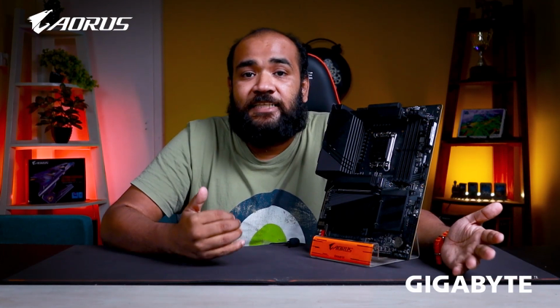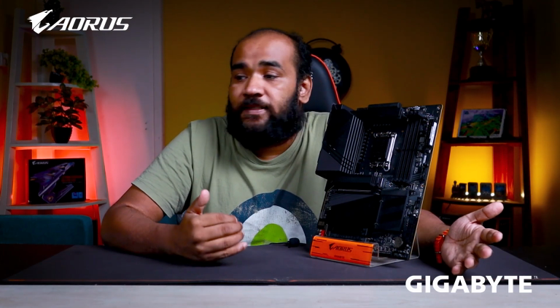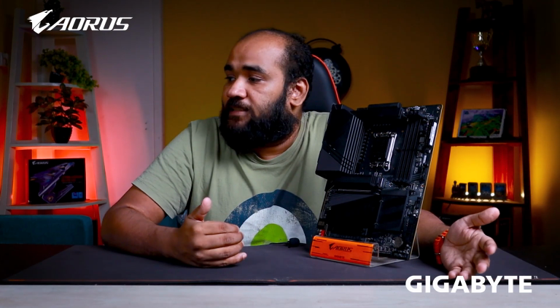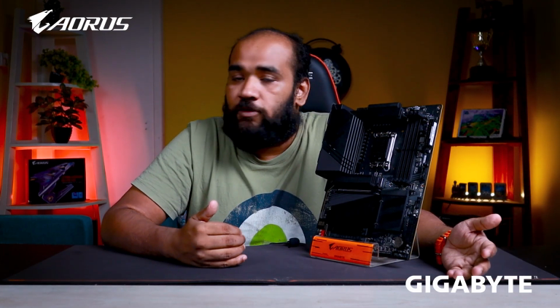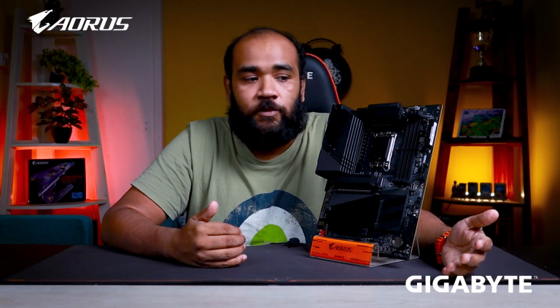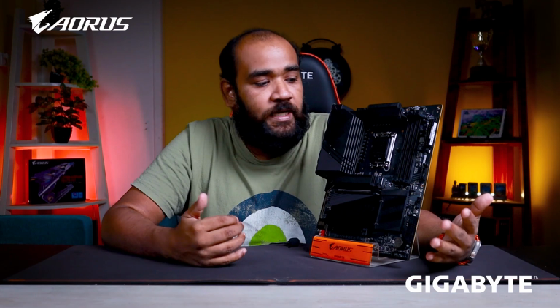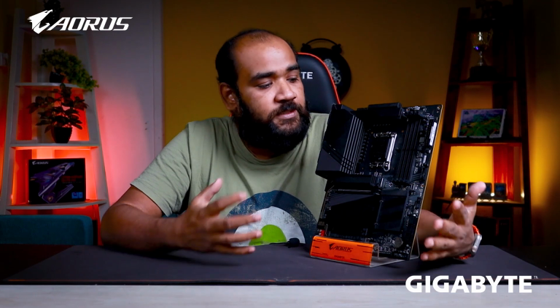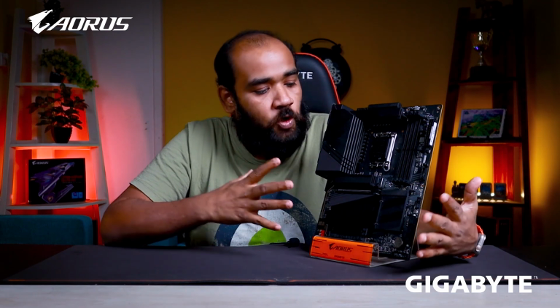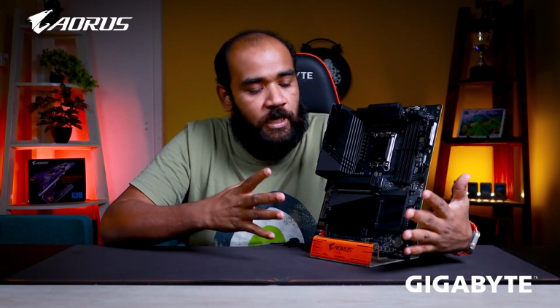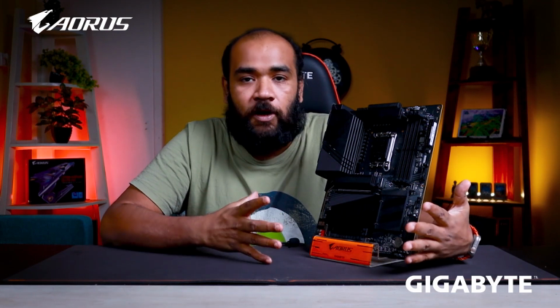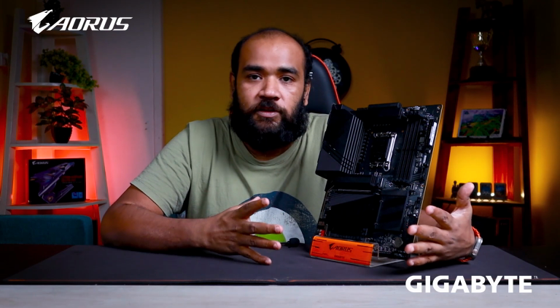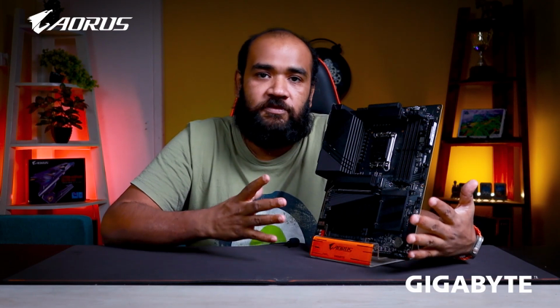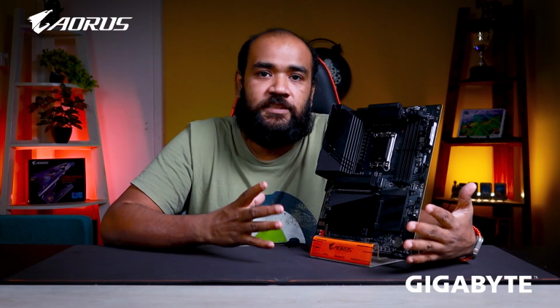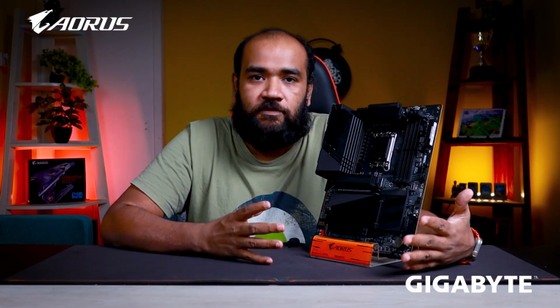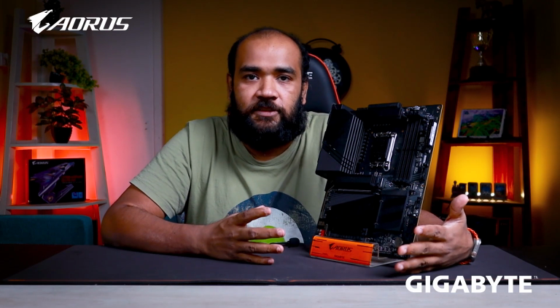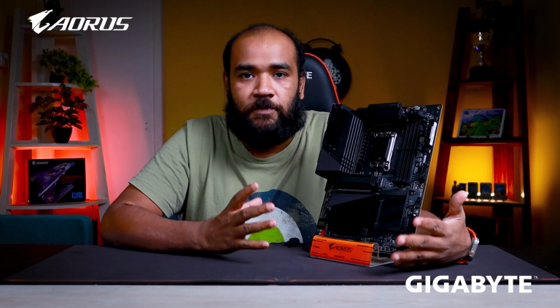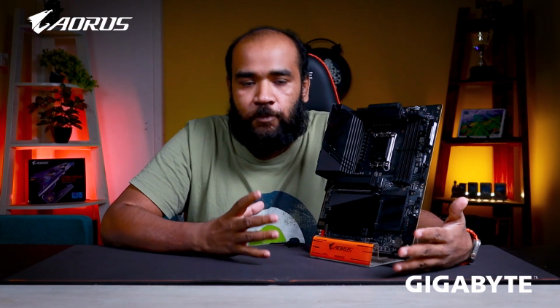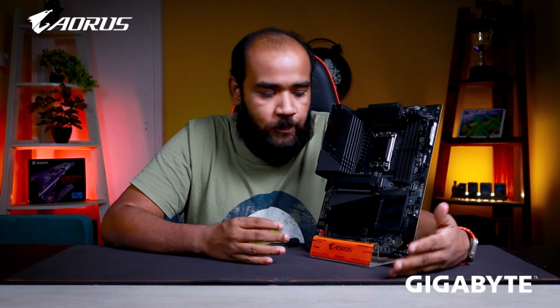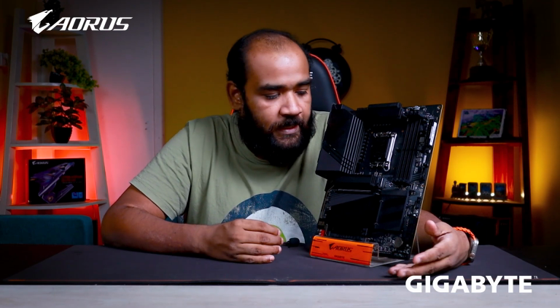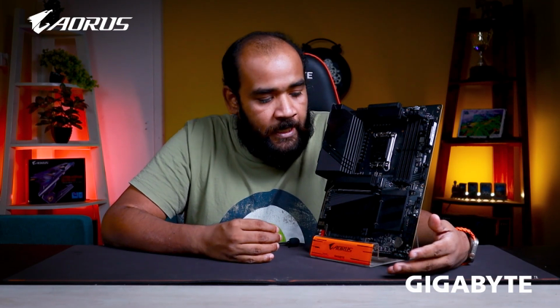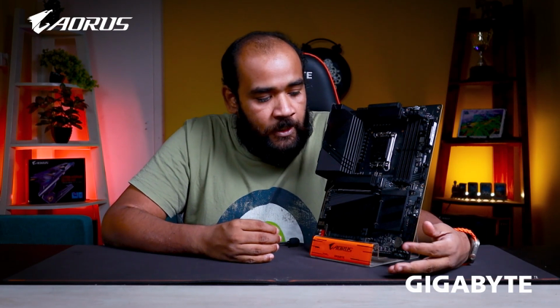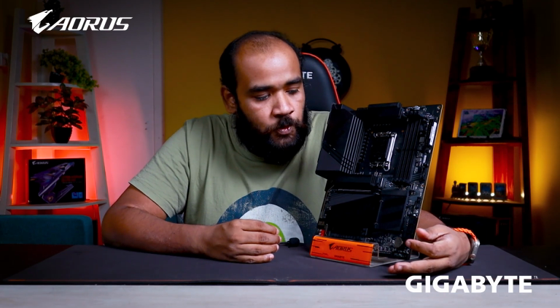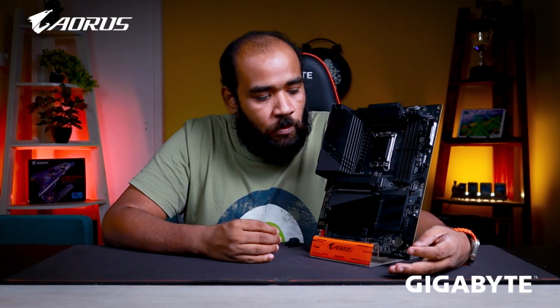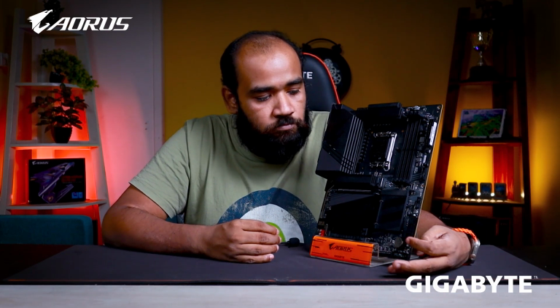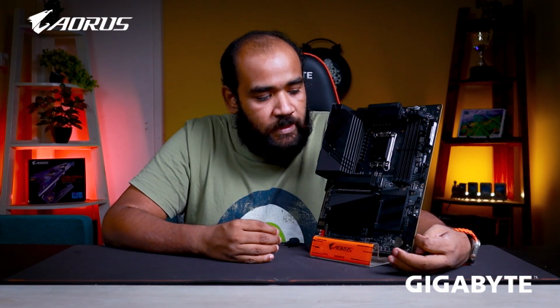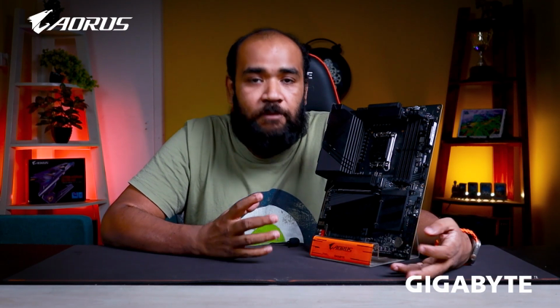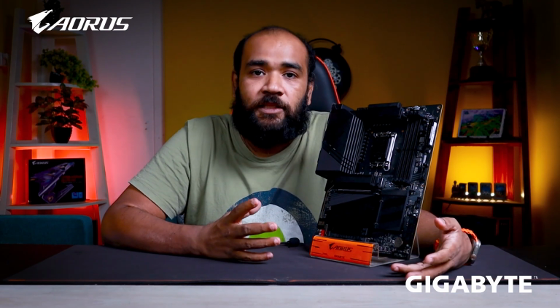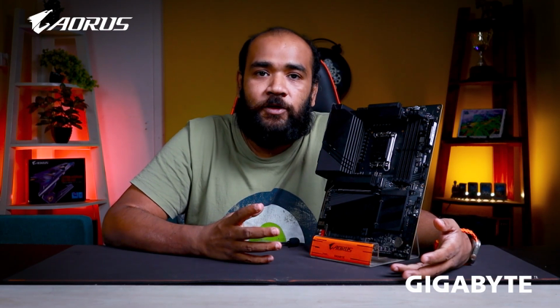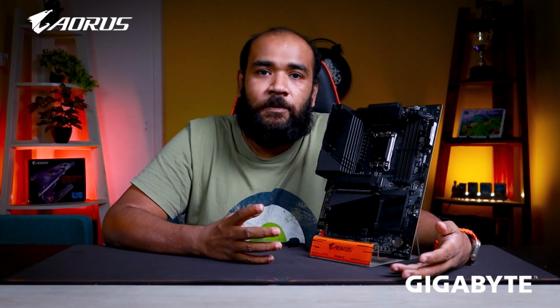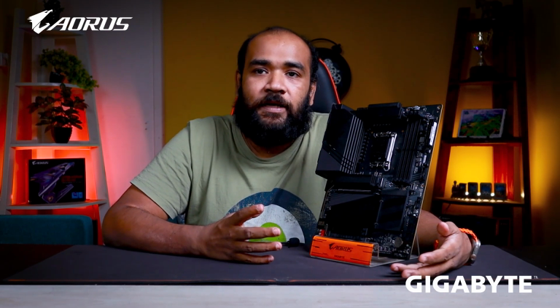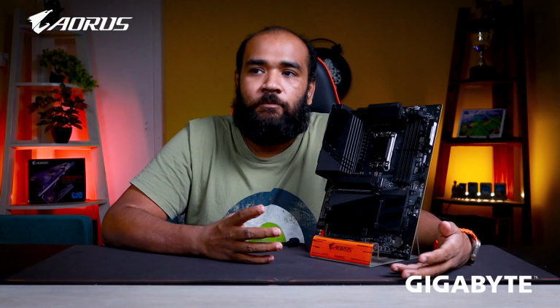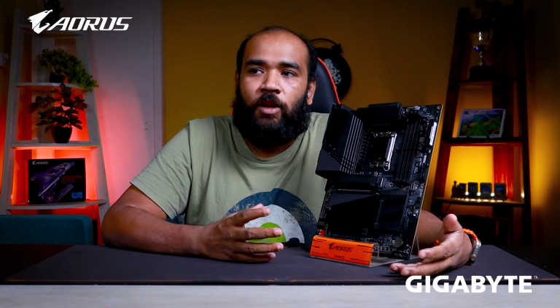So those are the physical changes made to this motherboard. Now that the physical aspect is out of the way, let's talk about the features of this motherboard.